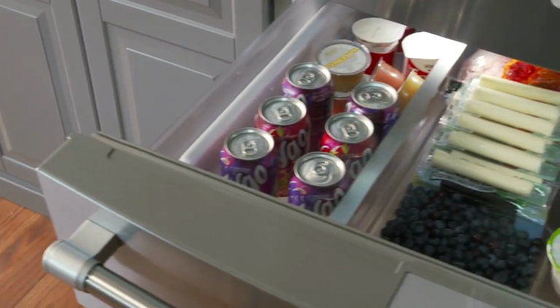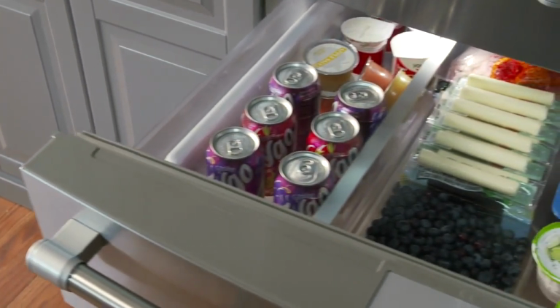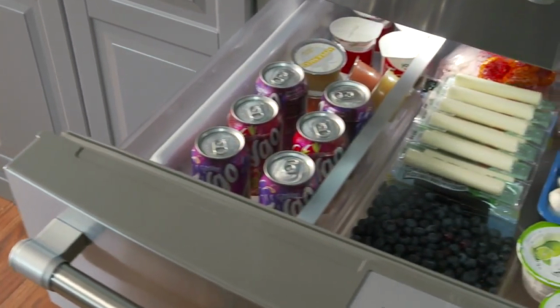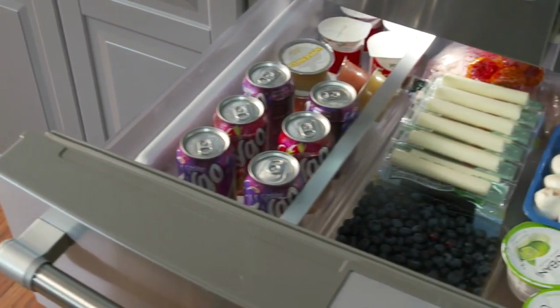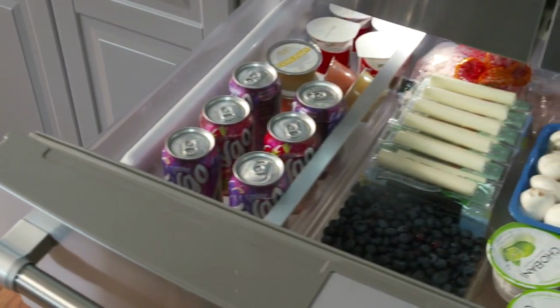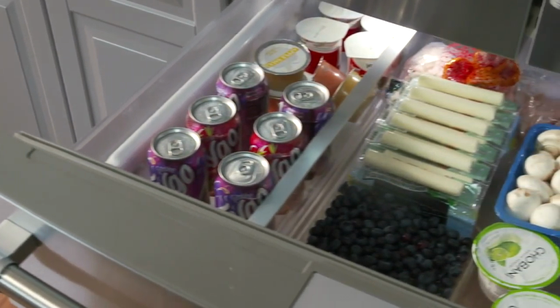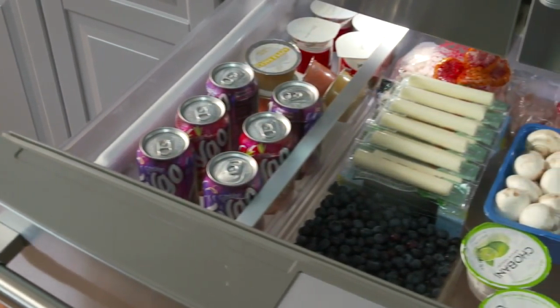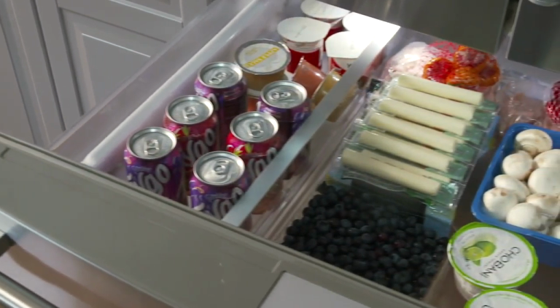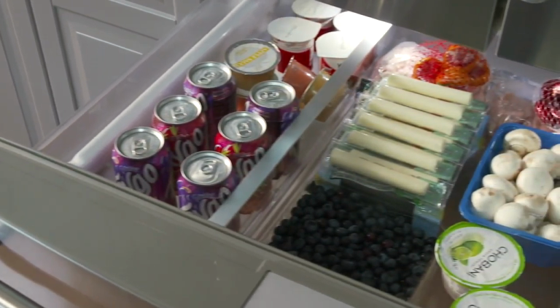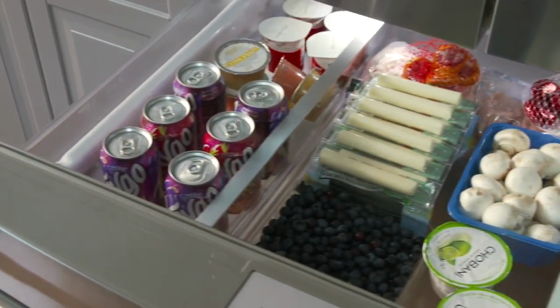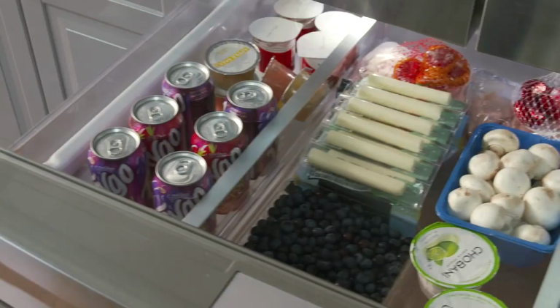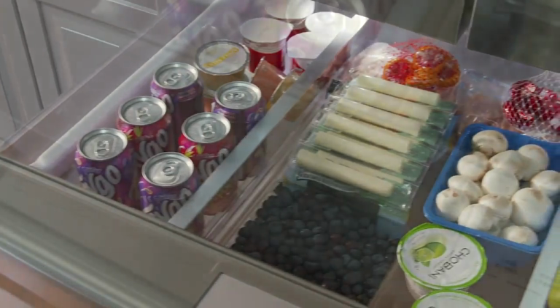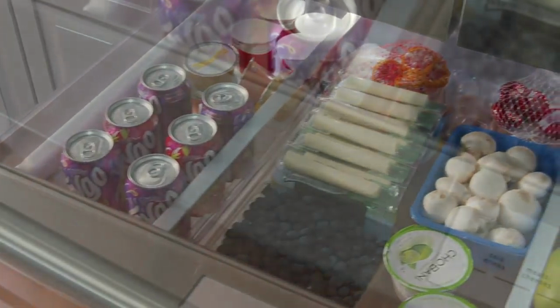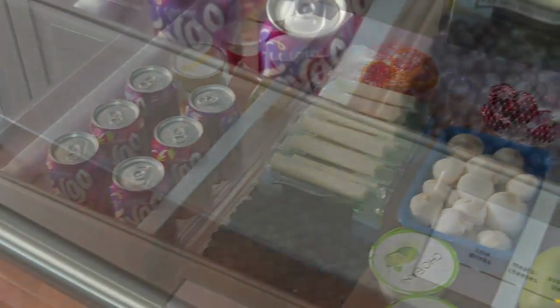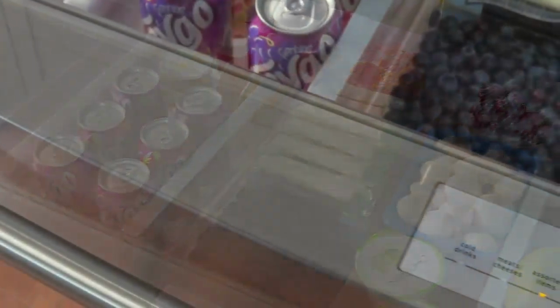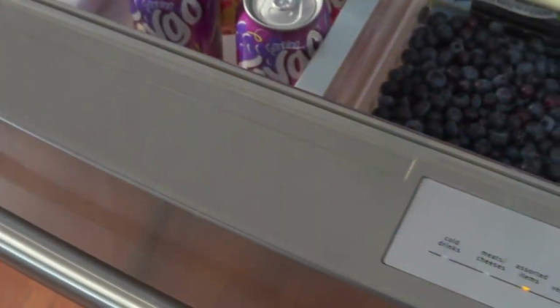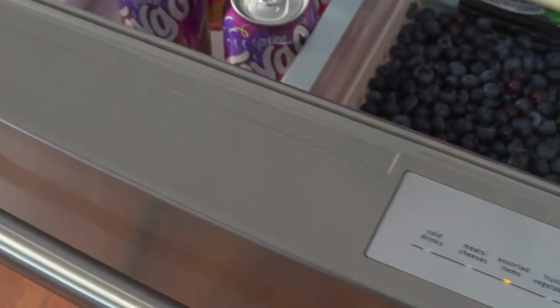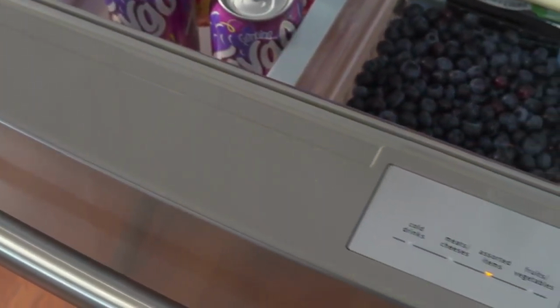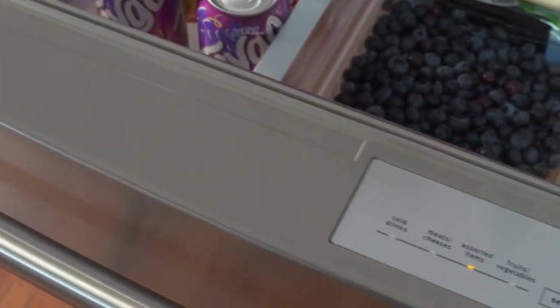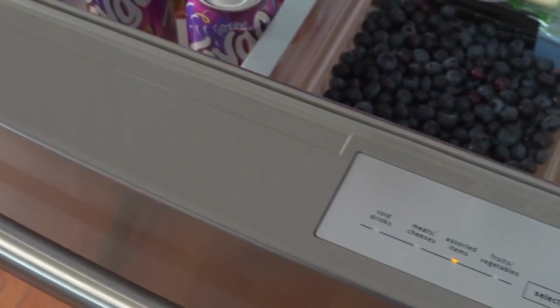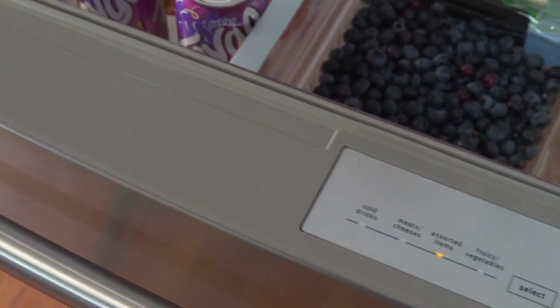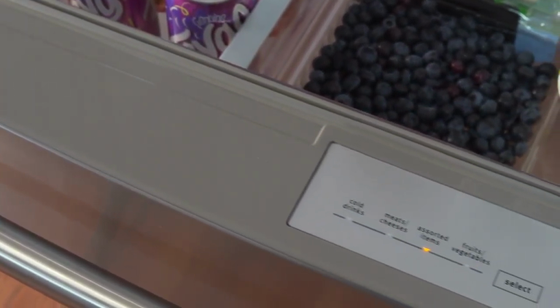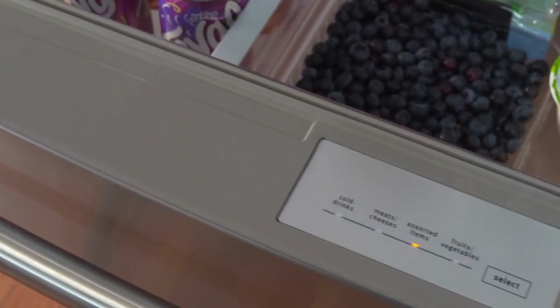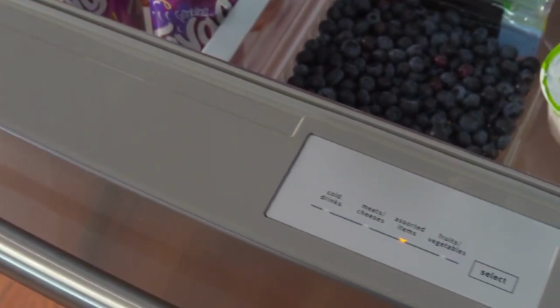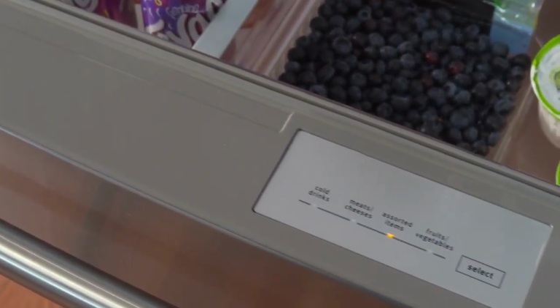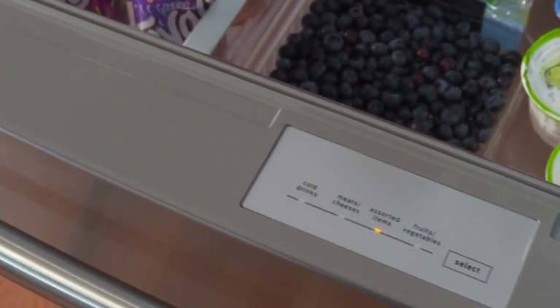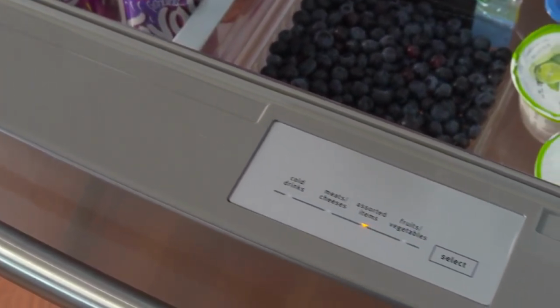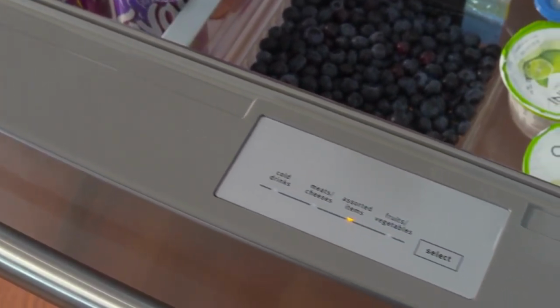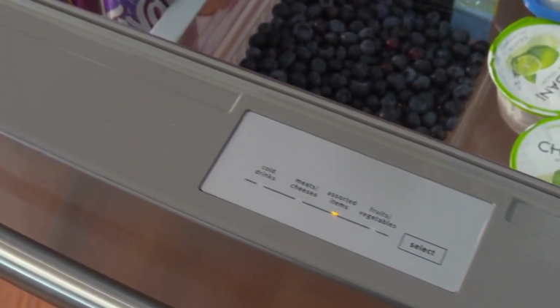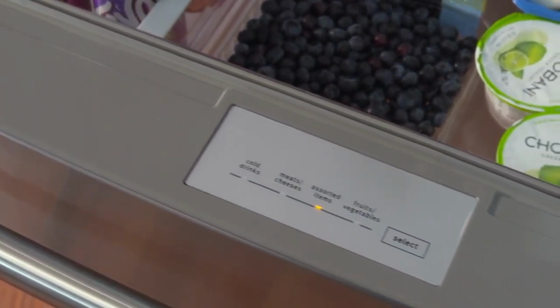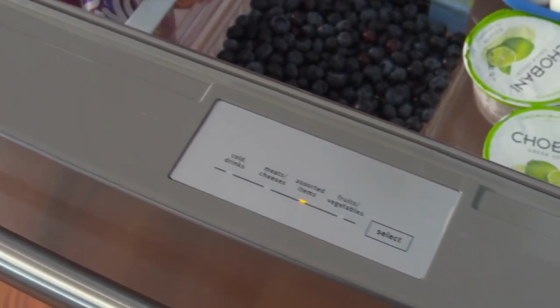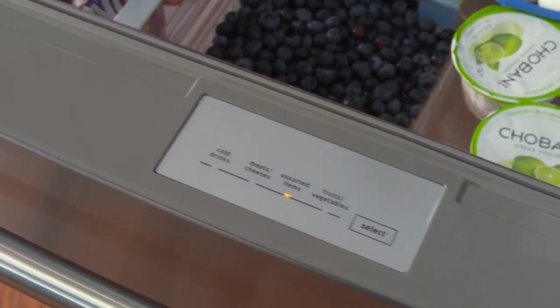You decide, then select the setting to match. At last, a refrigerator that adjusts to your needs.